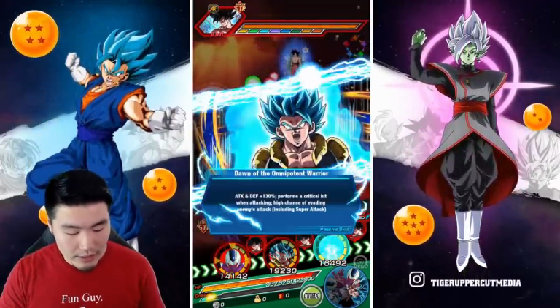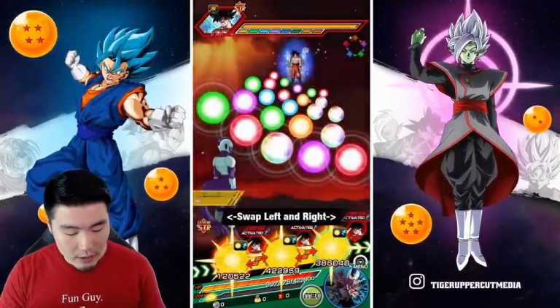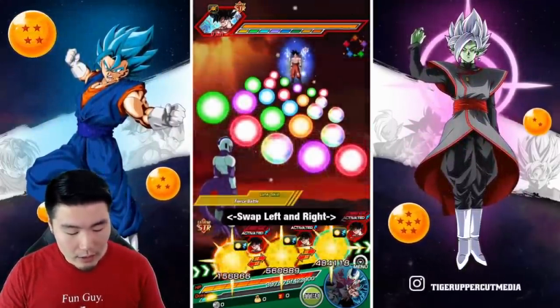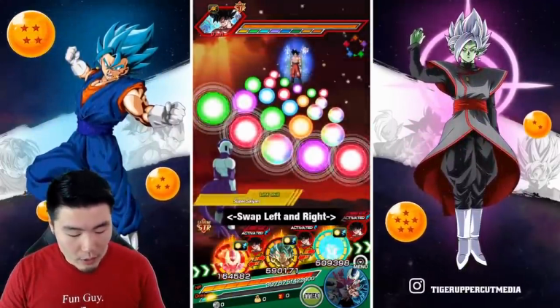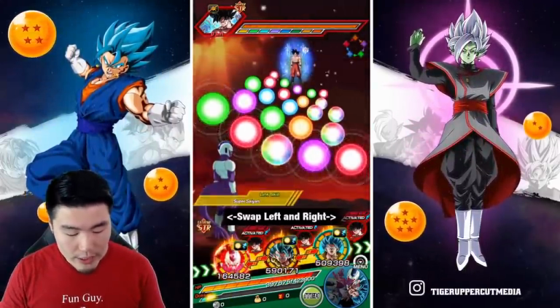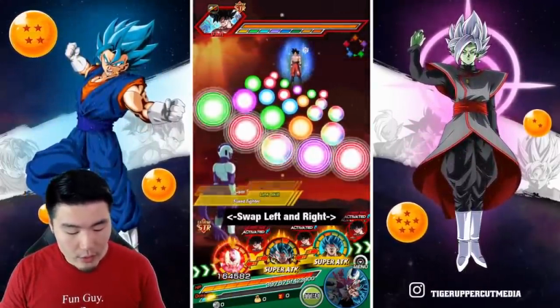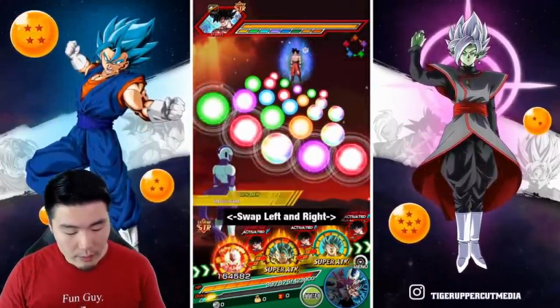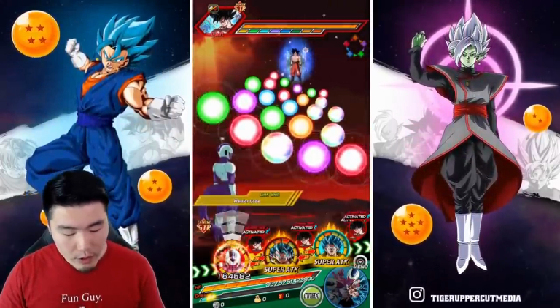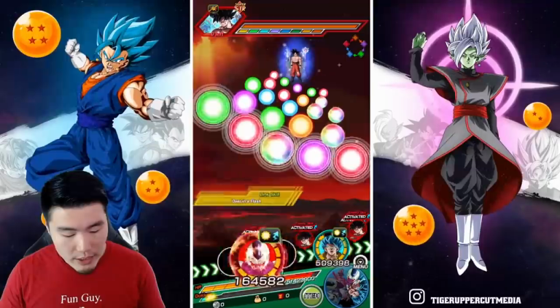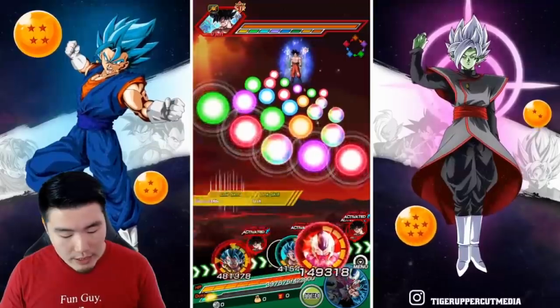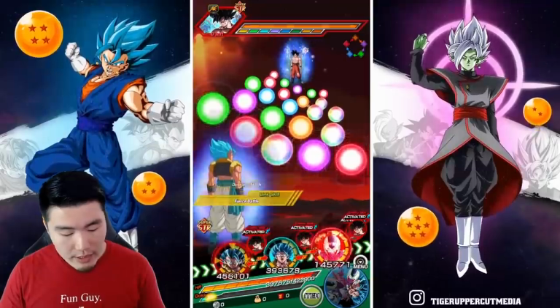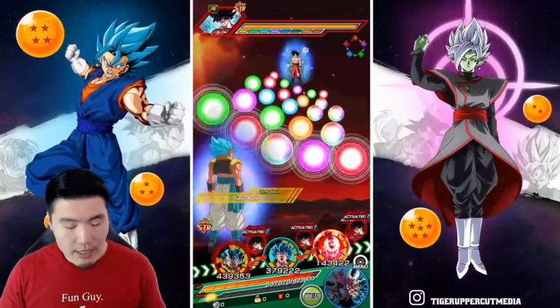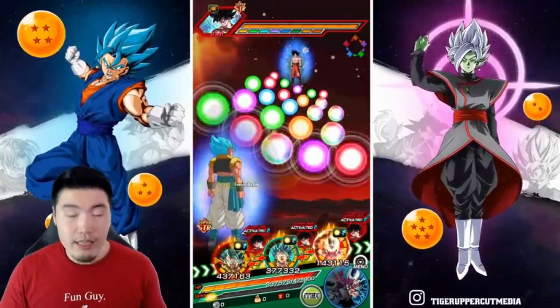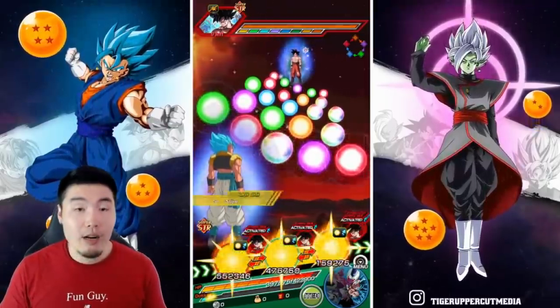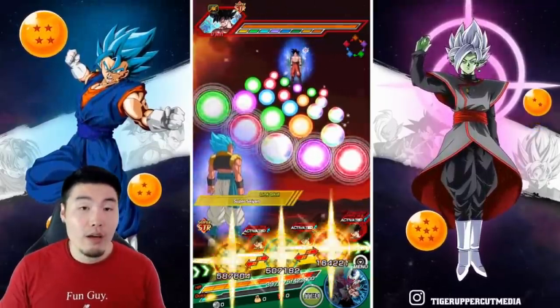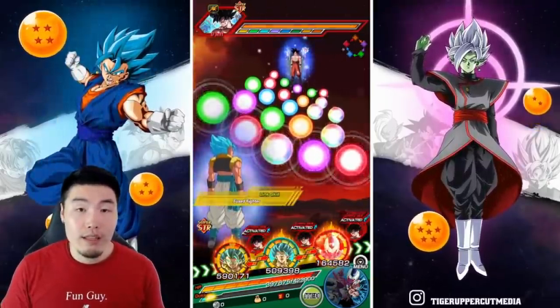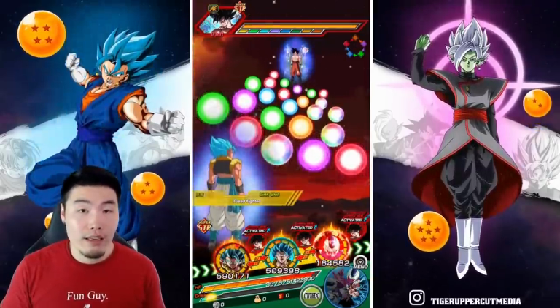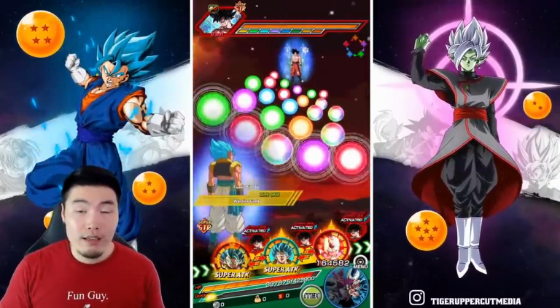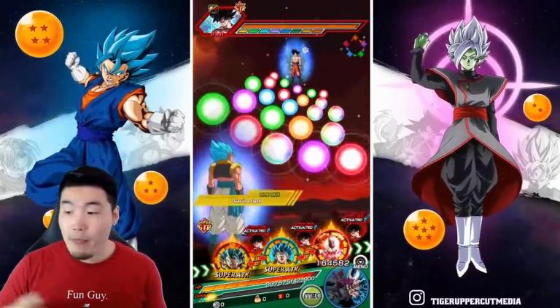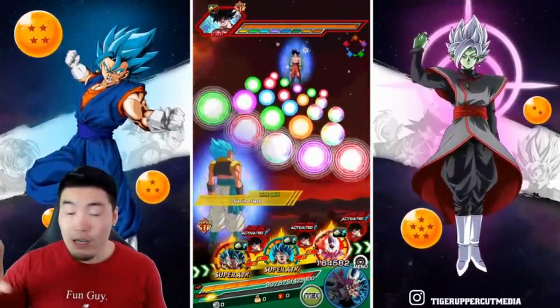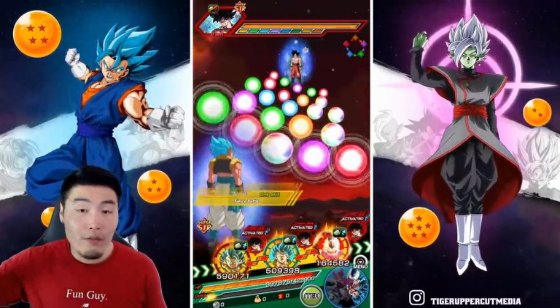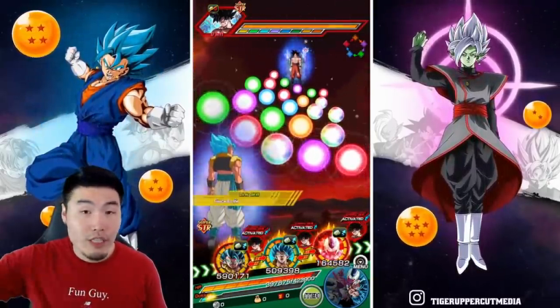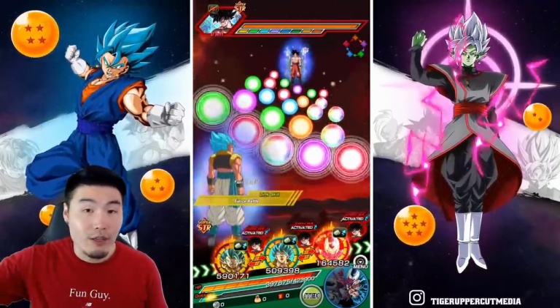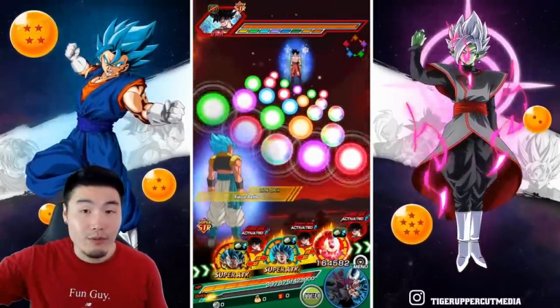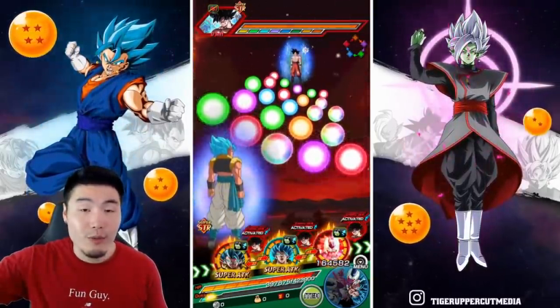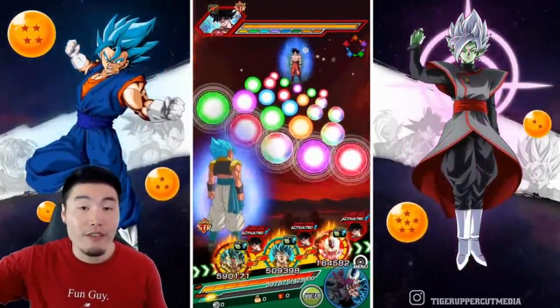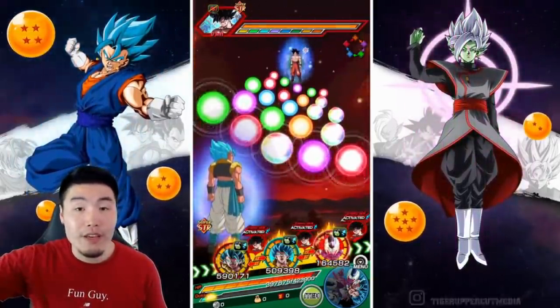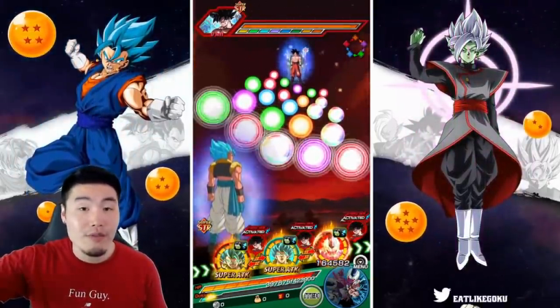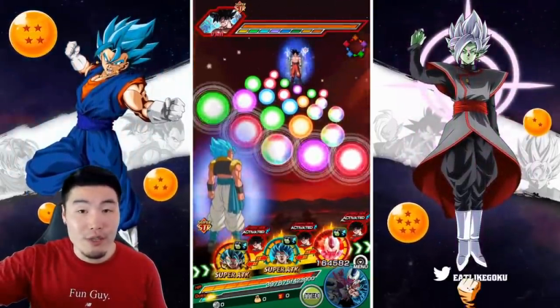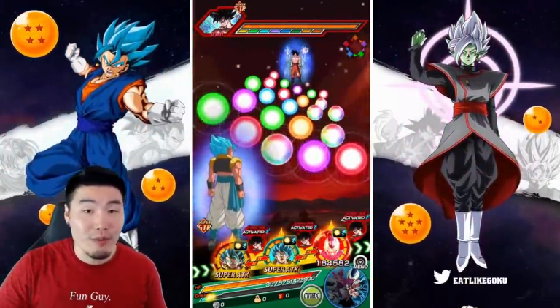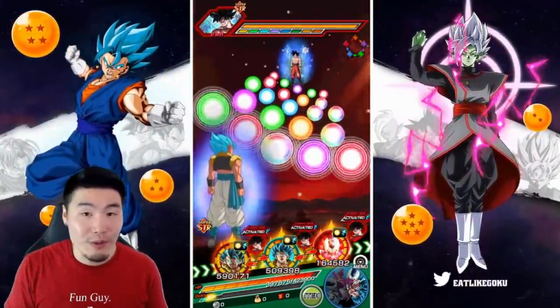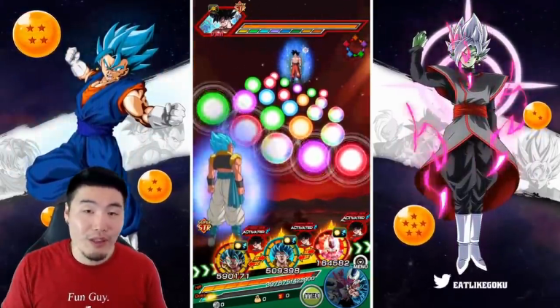On the Realm of Gods team, I run the LR Gogeta with the Blue Gogeta, and then I run the LR Vegeta with the FUSED Vegeta Blue — those are my two rotations.